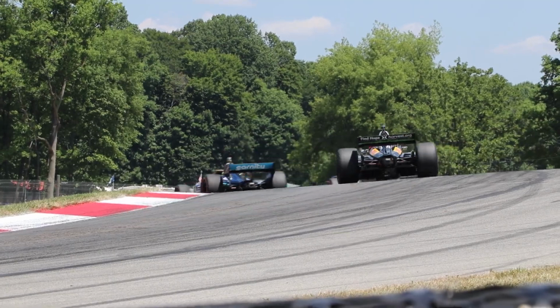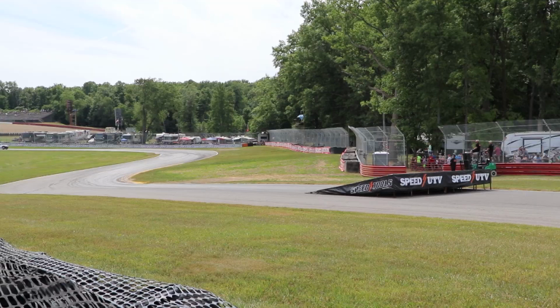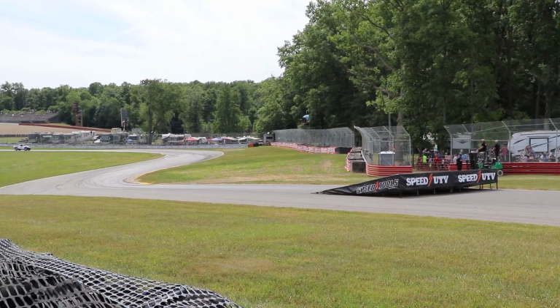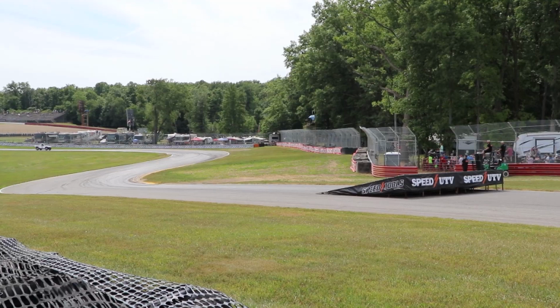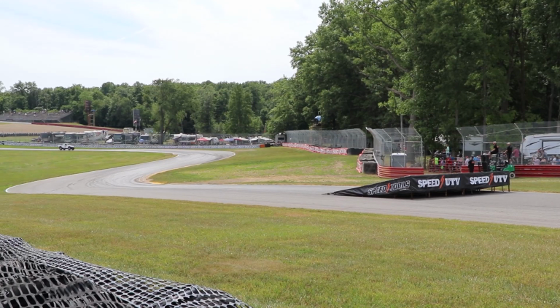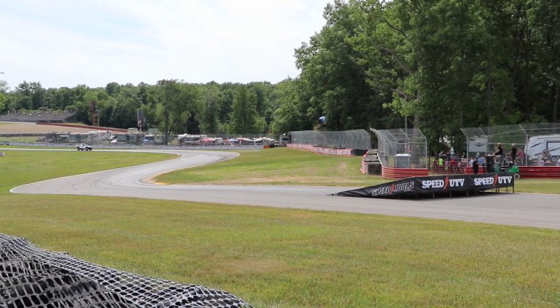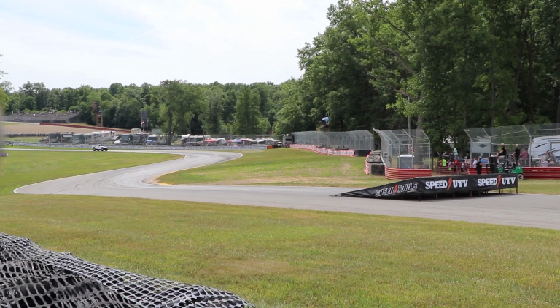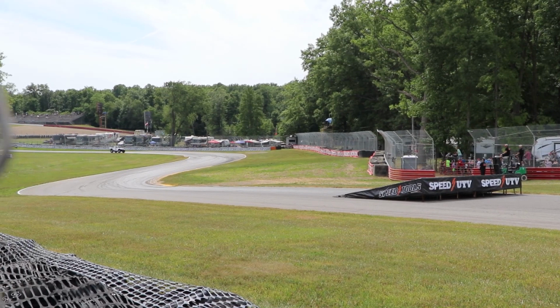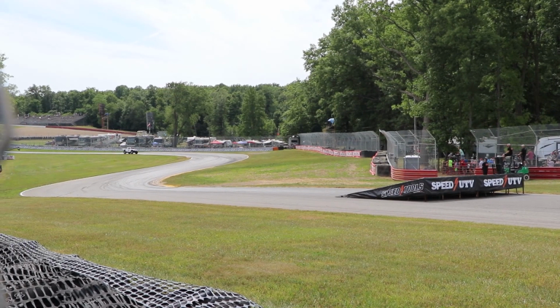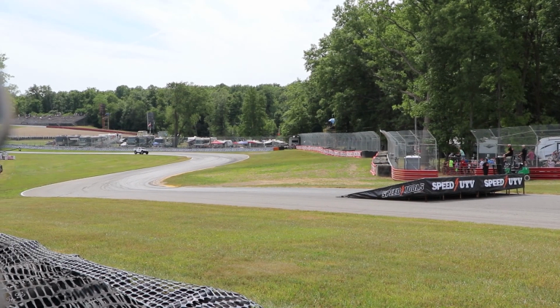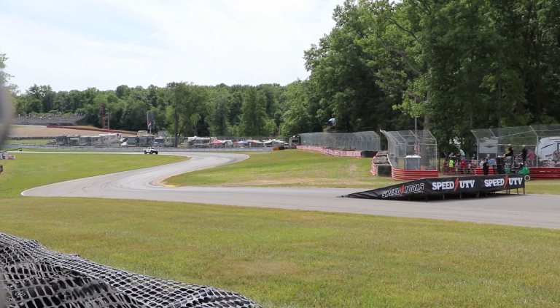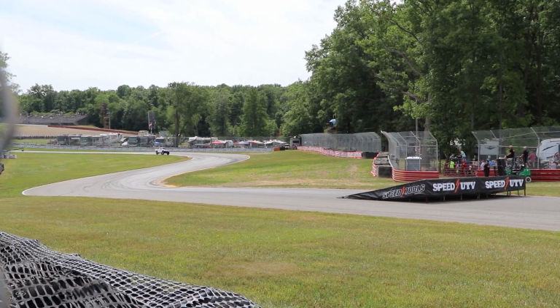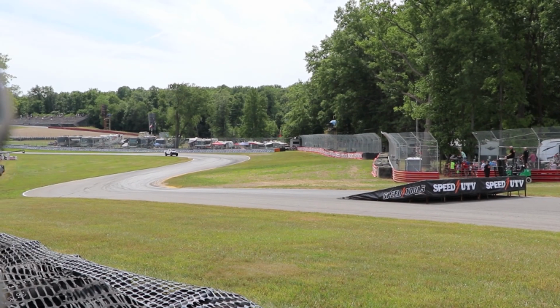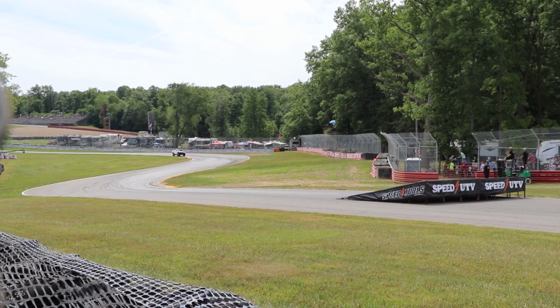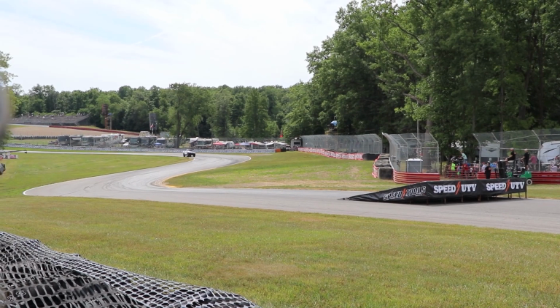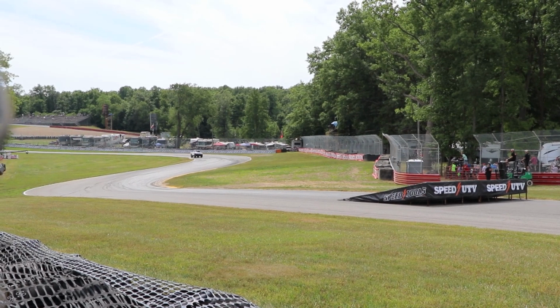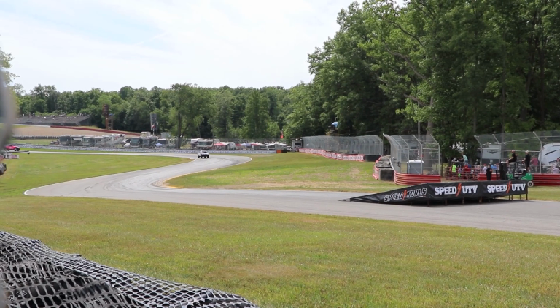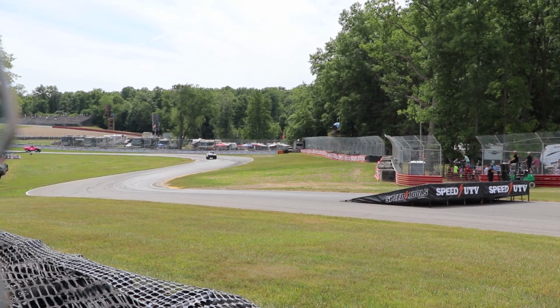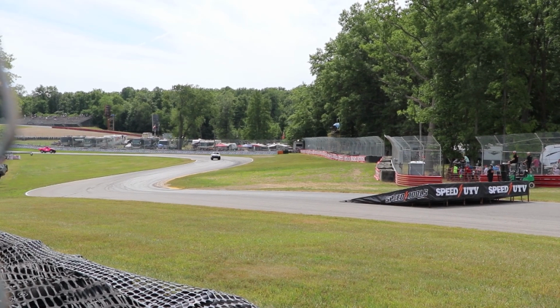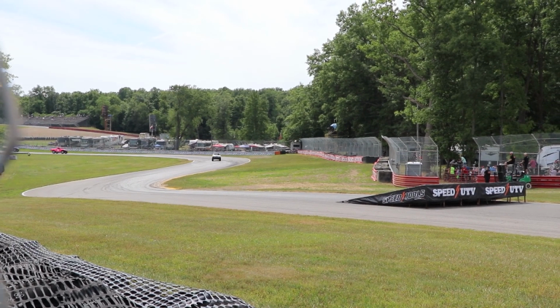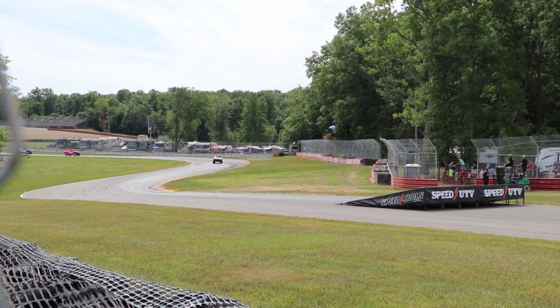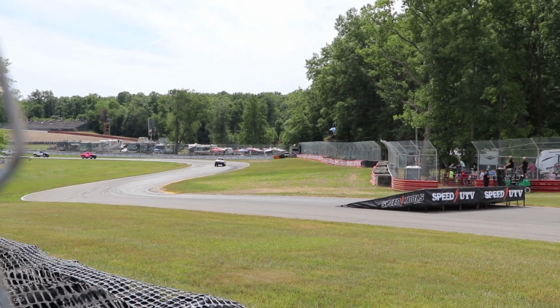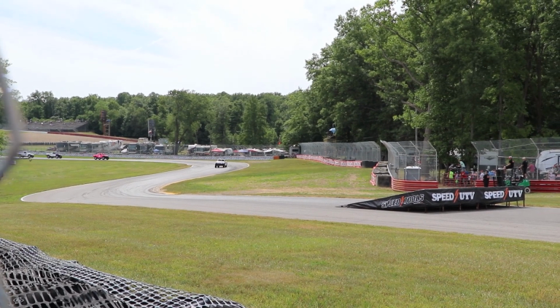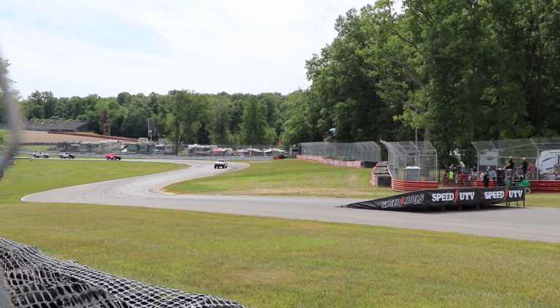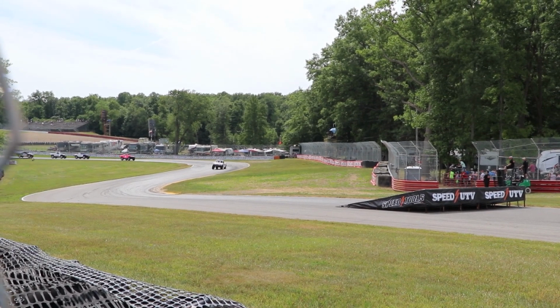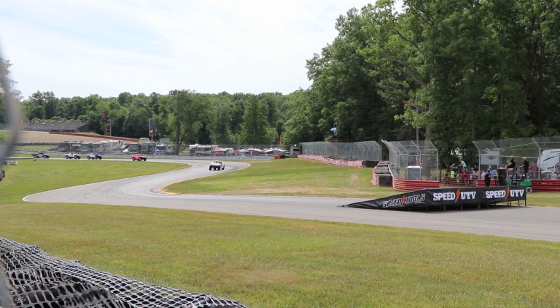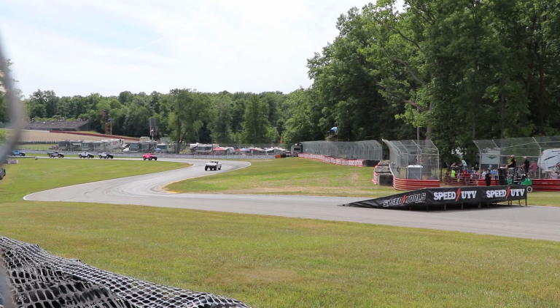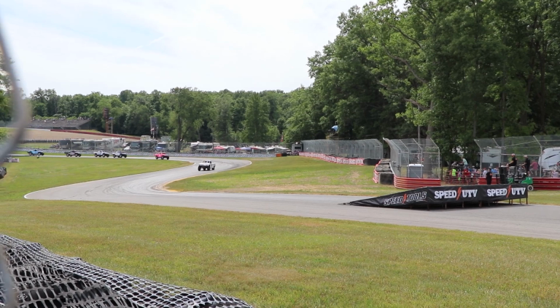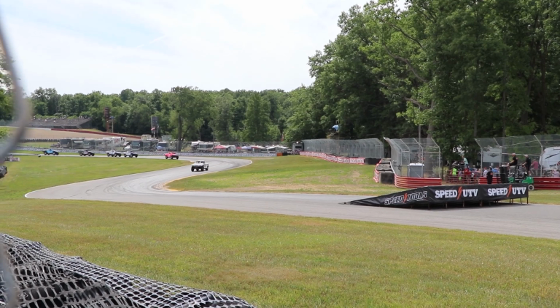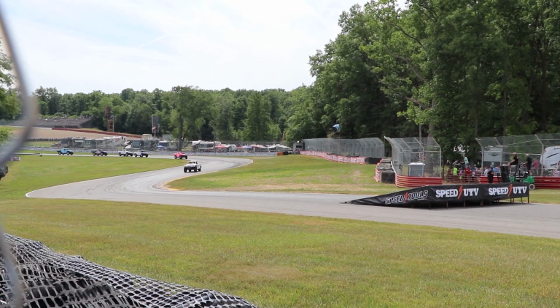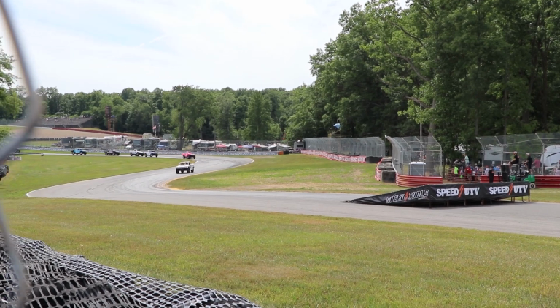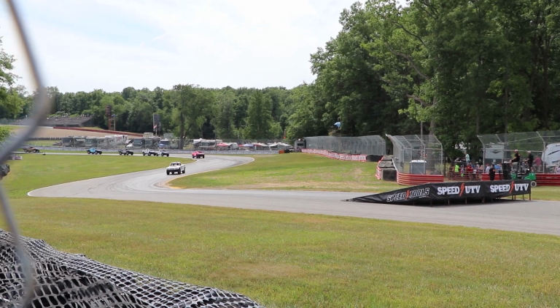The IndyCars were pretty cool to watch, but my favorite thing of the weekend was the trophy trucks.